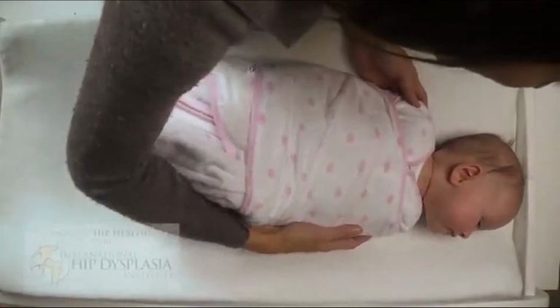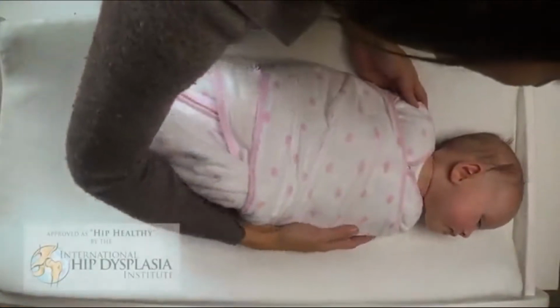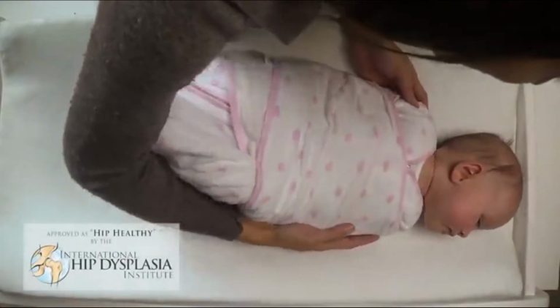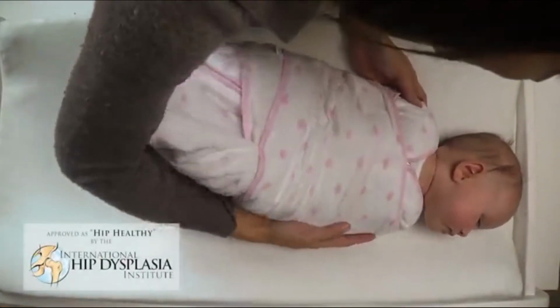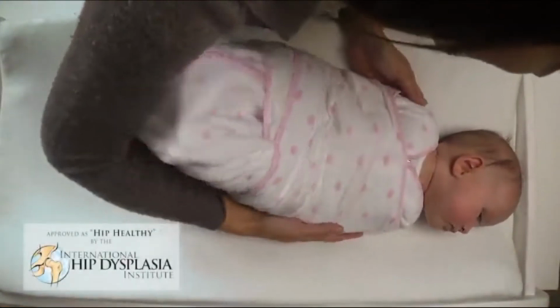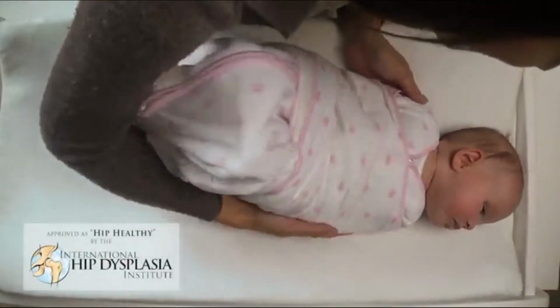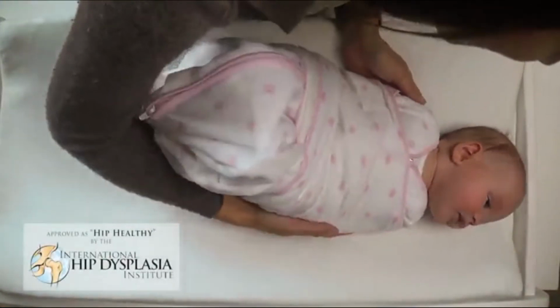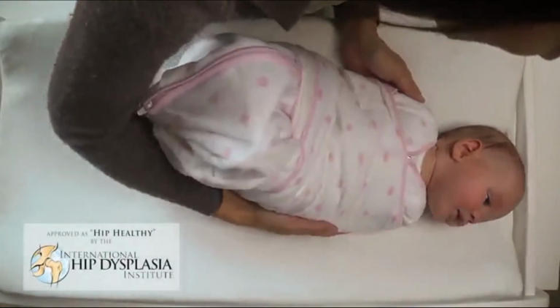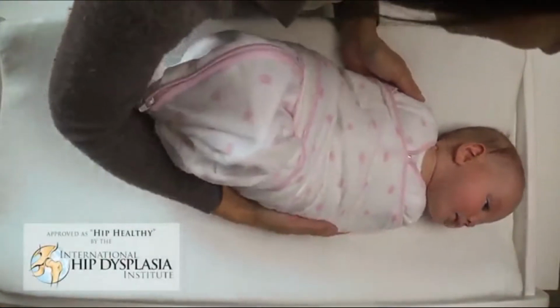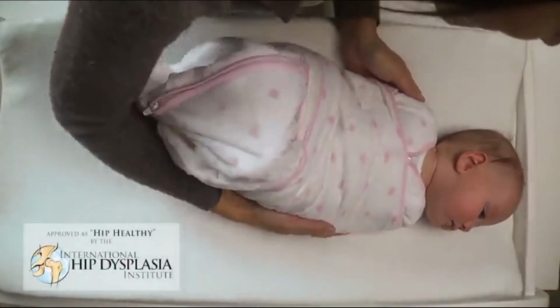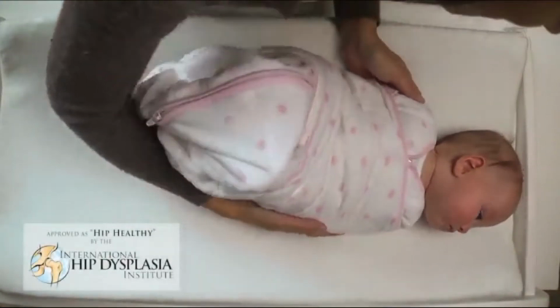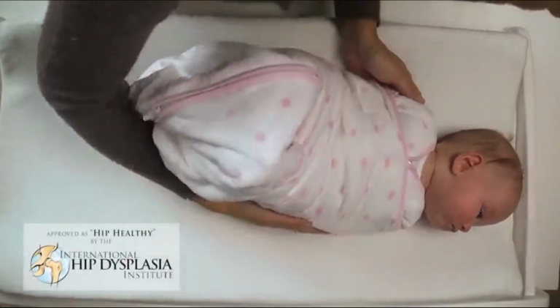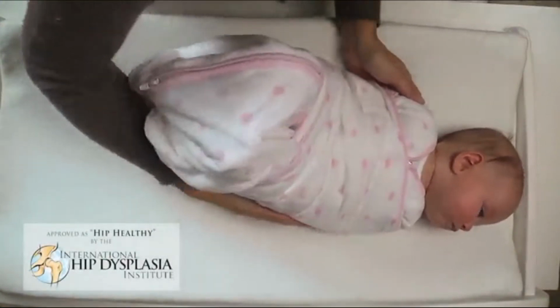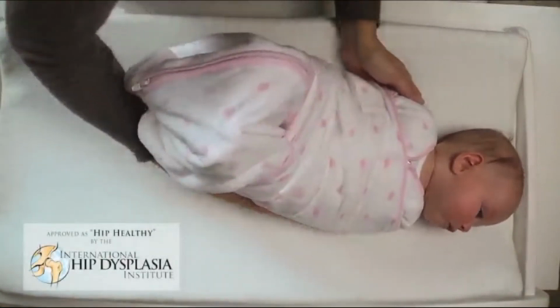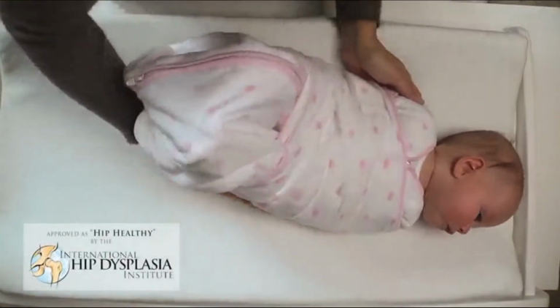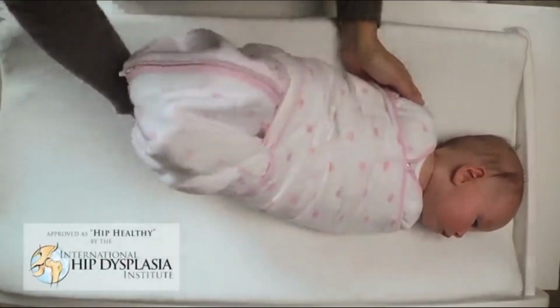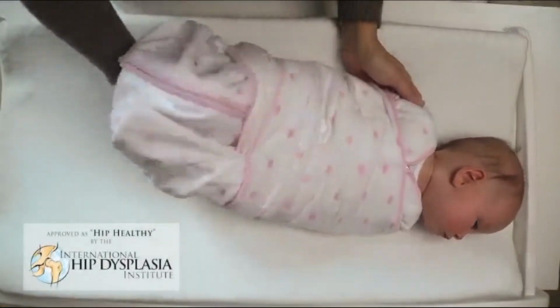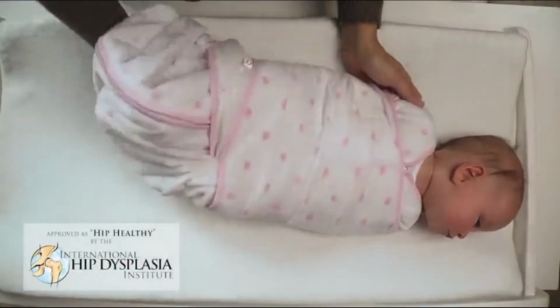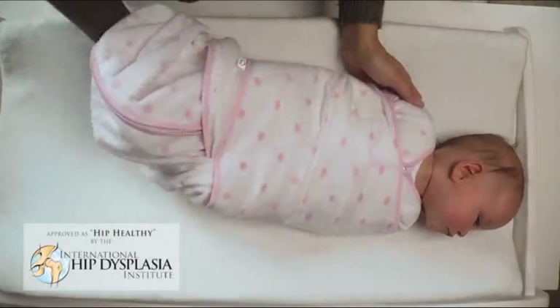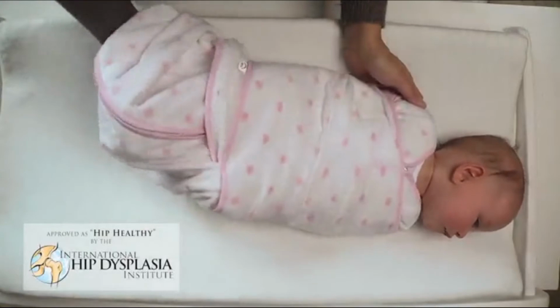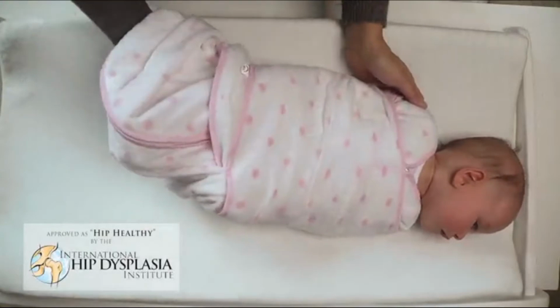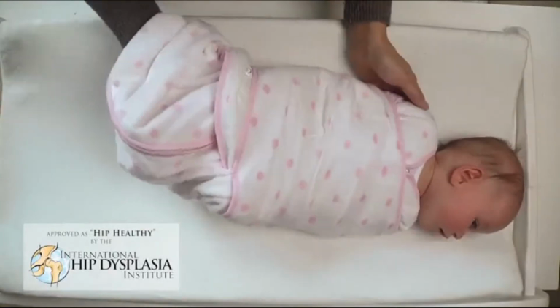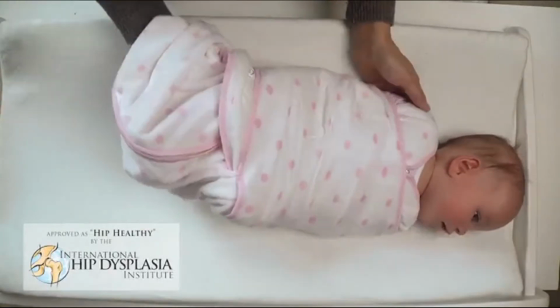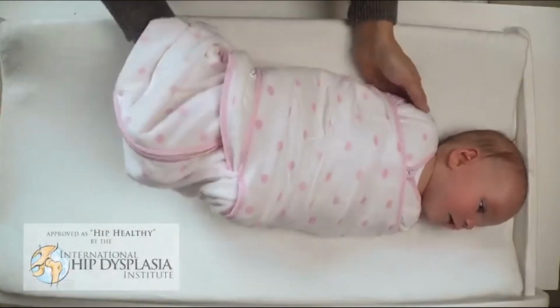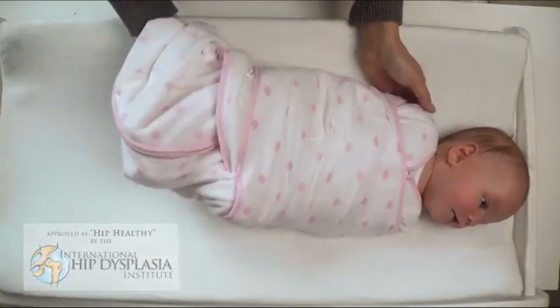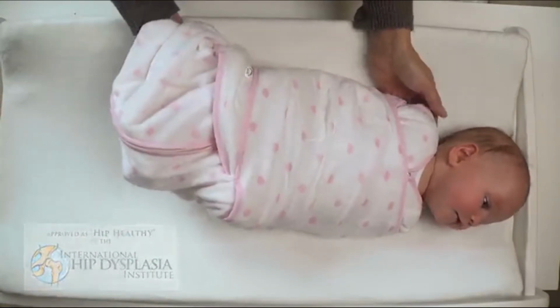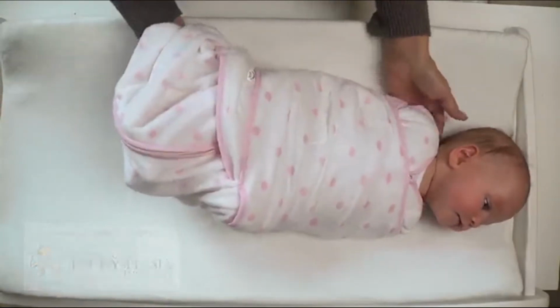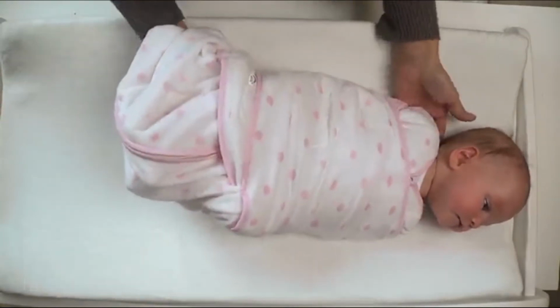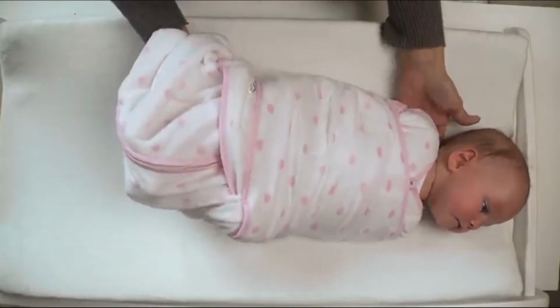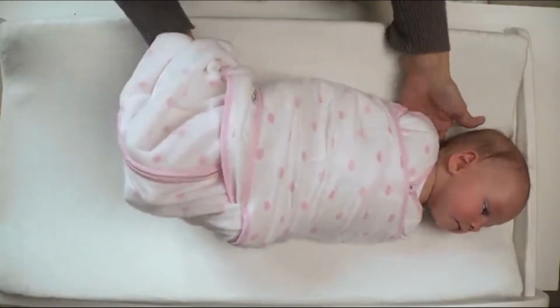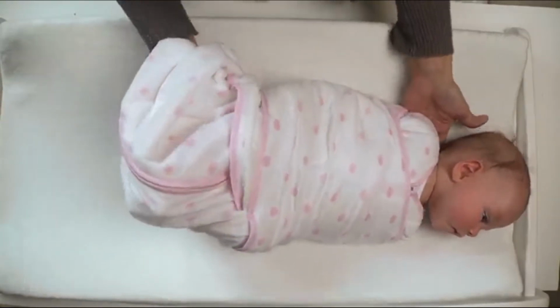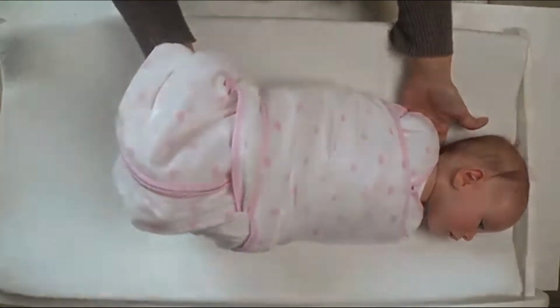The large sack design gives baby plenty of room to flex and move her legs to help ensure proper hip development.